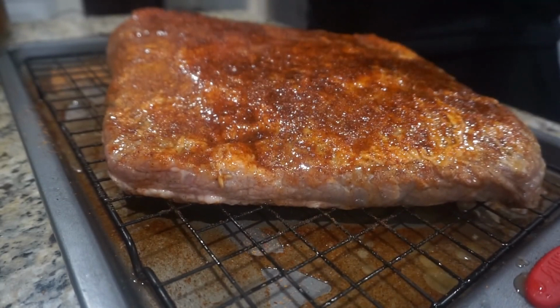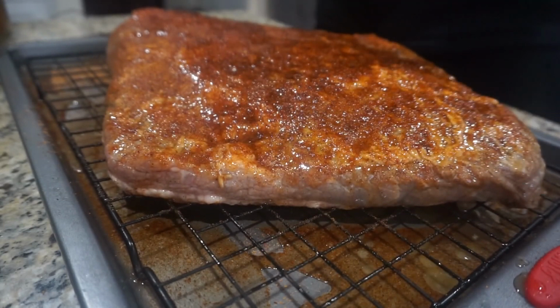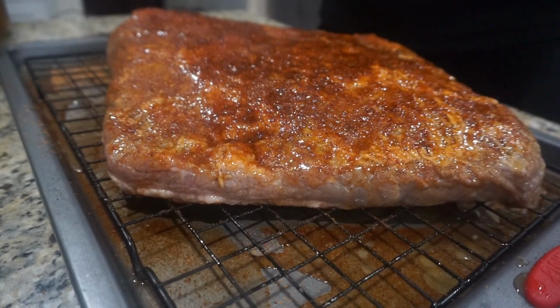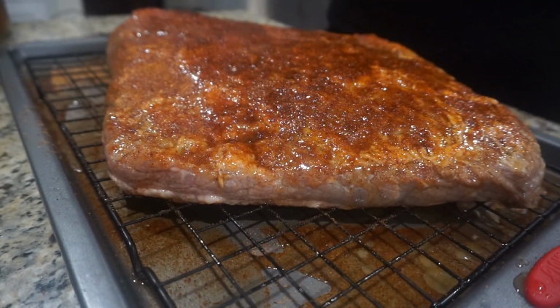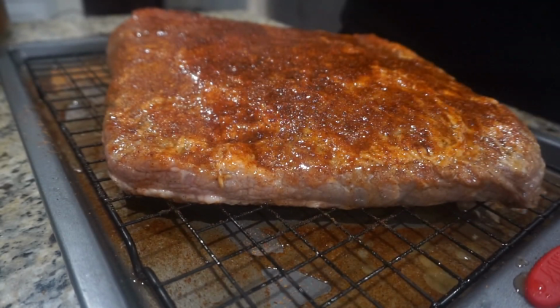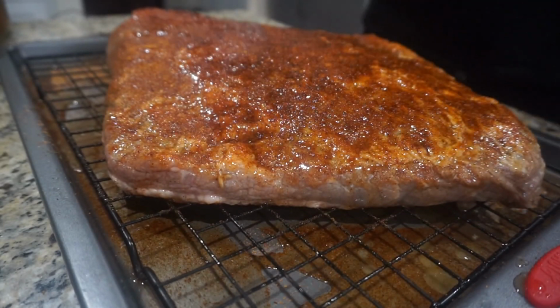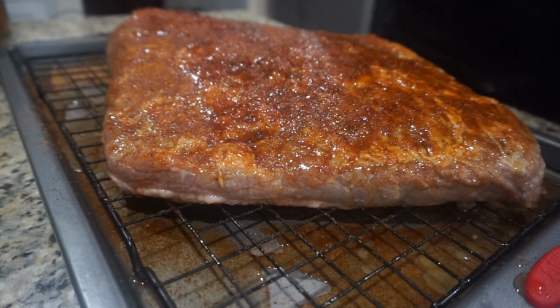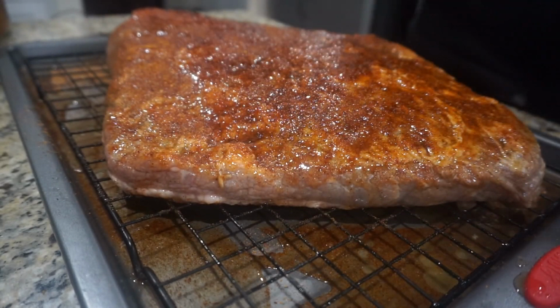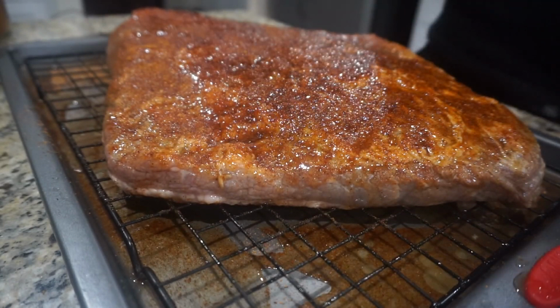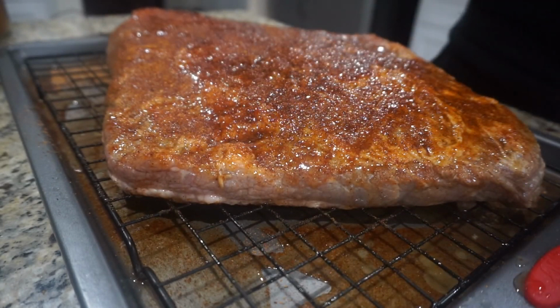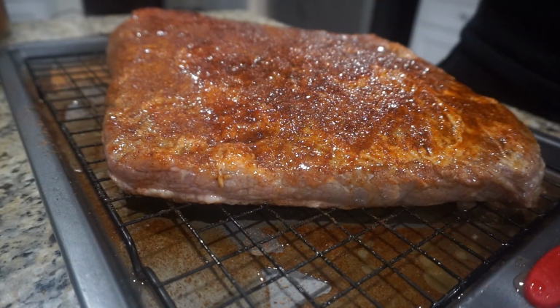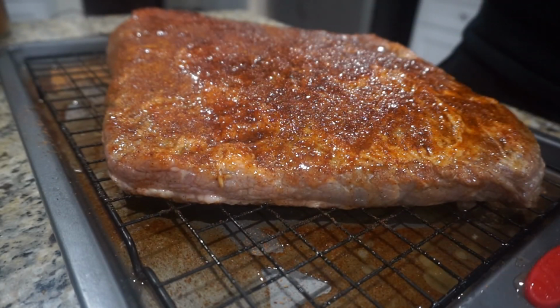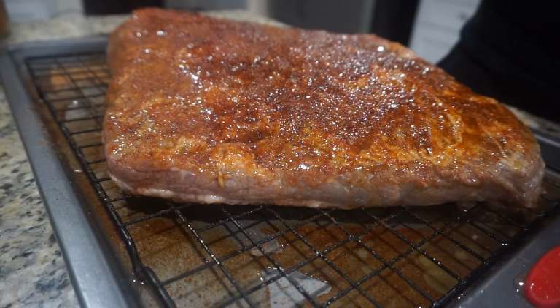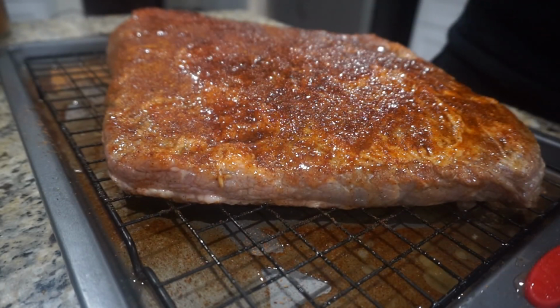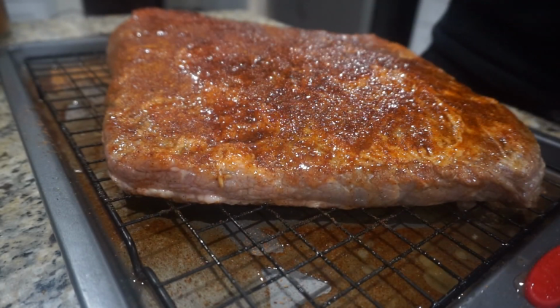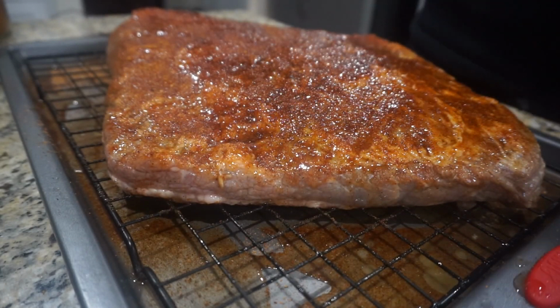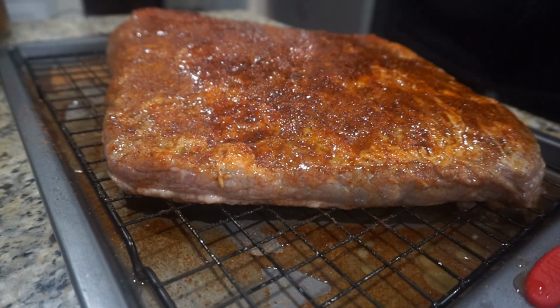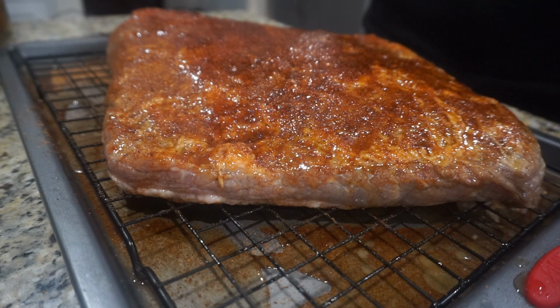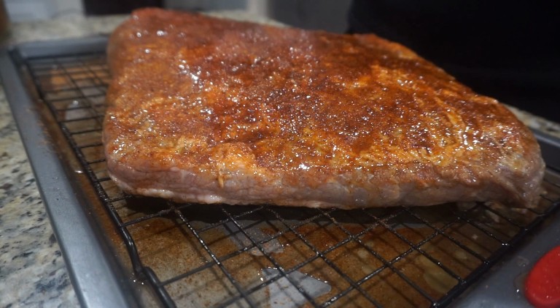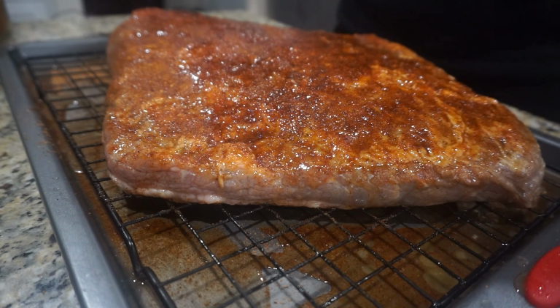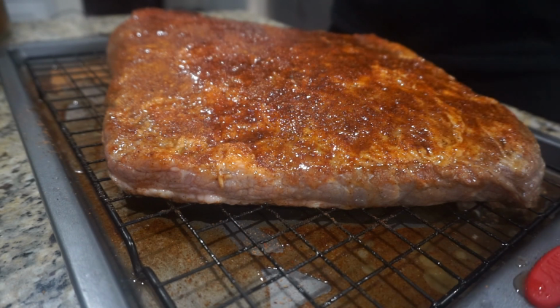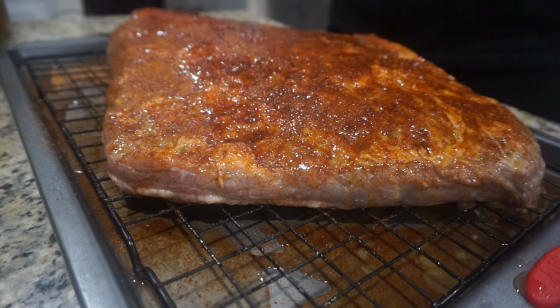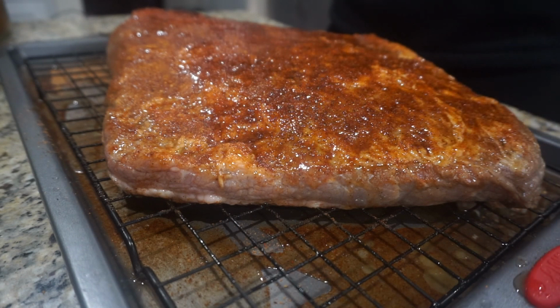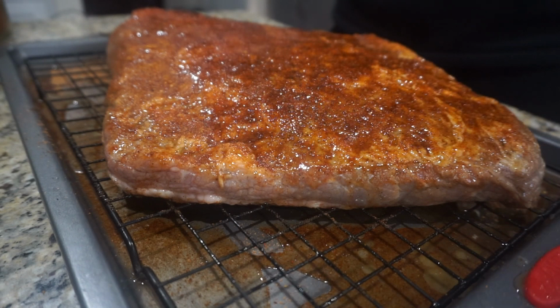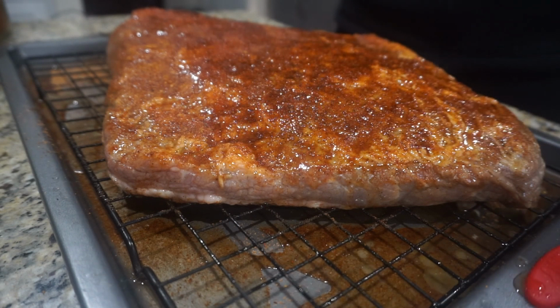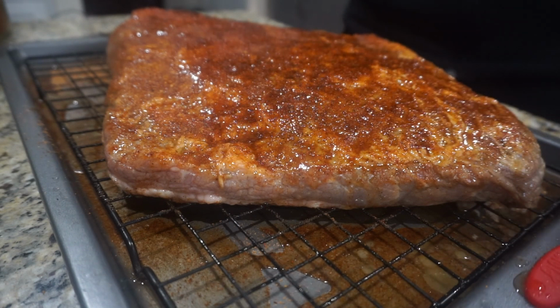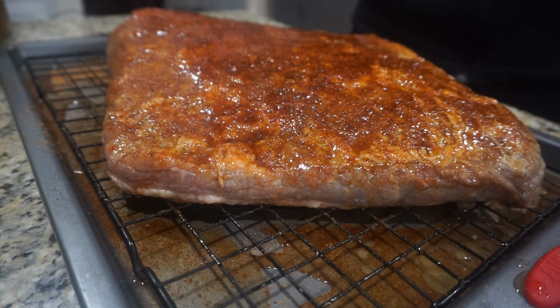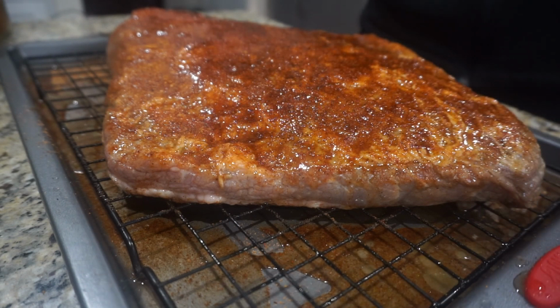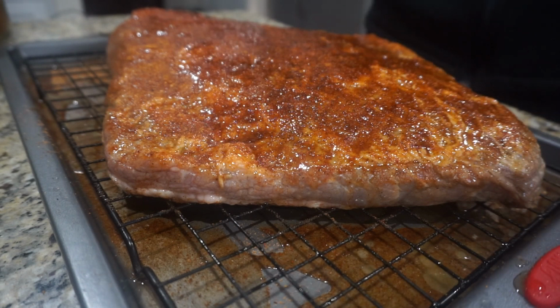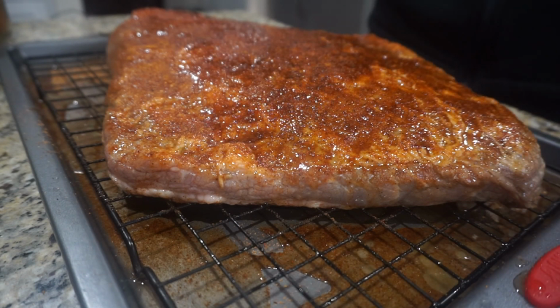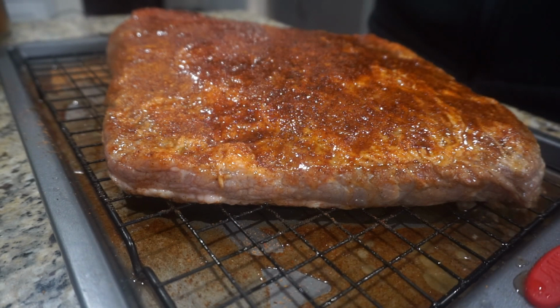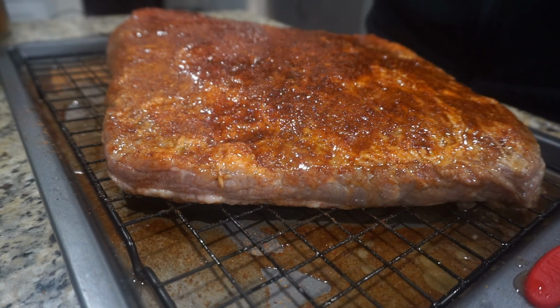All right, so I got the Barrel House cooker already nice and hot, so we'll go ahead and head out and go put it on the smoker, man.